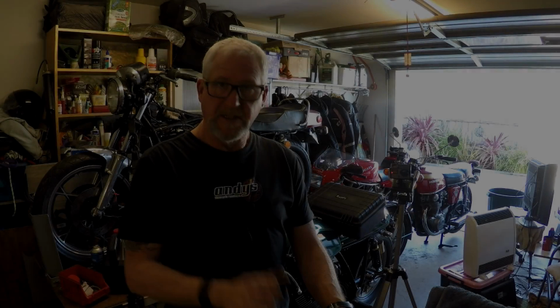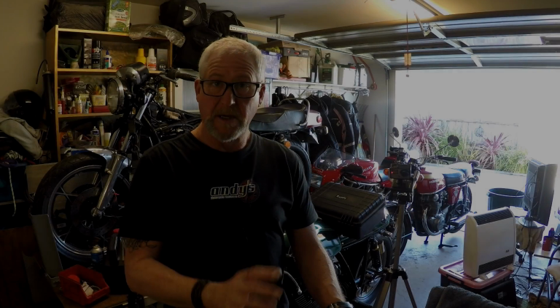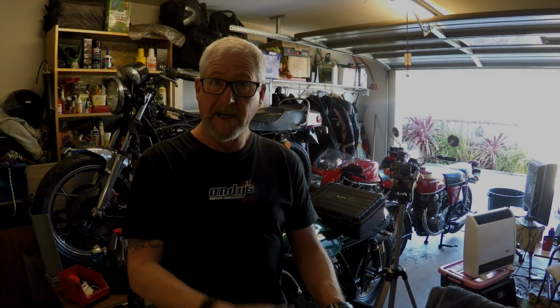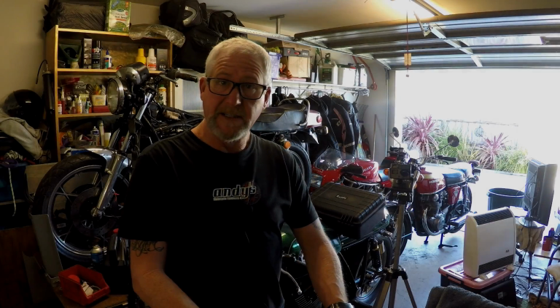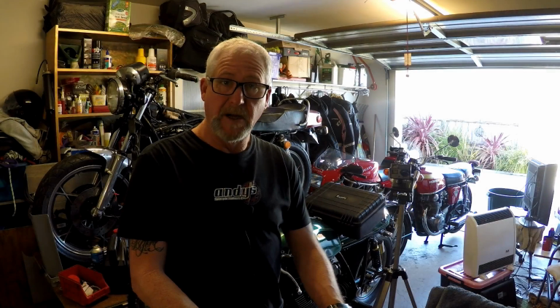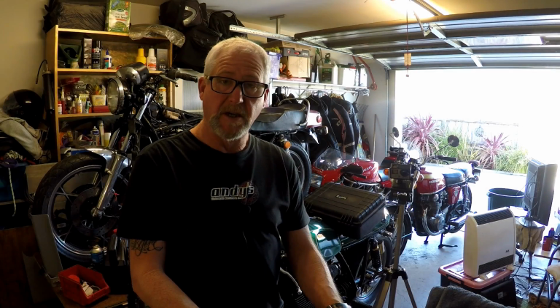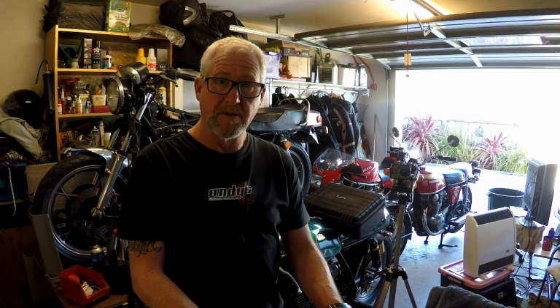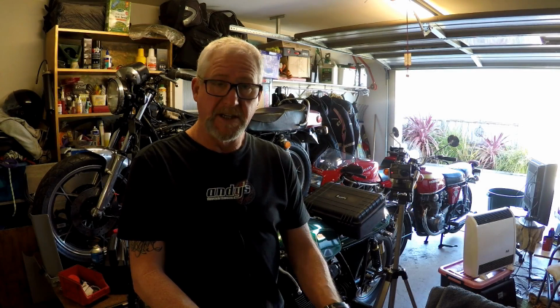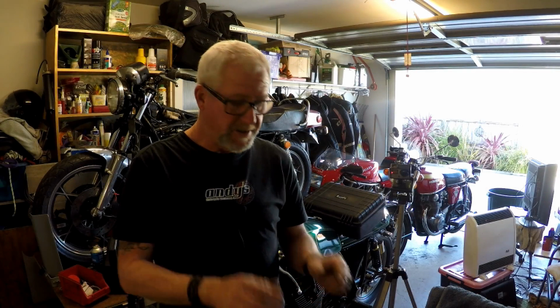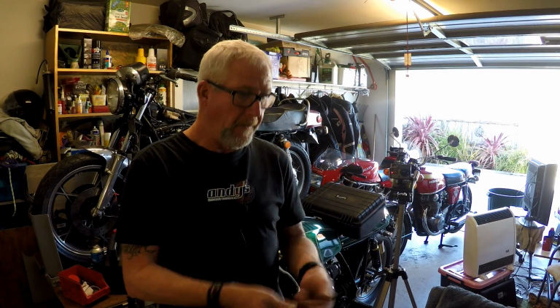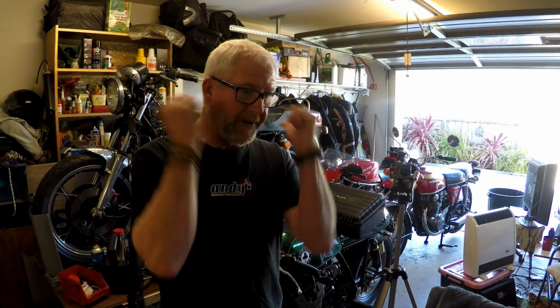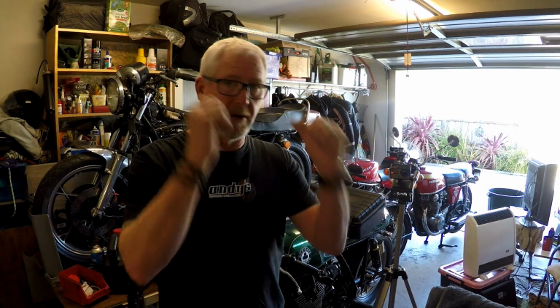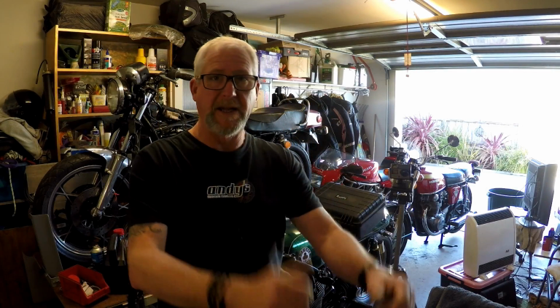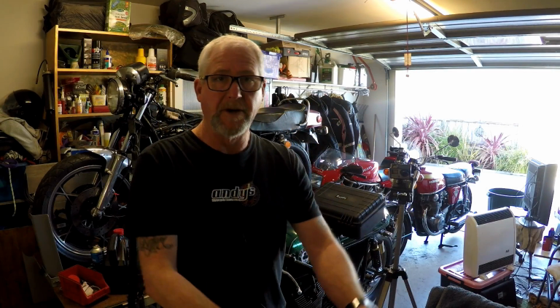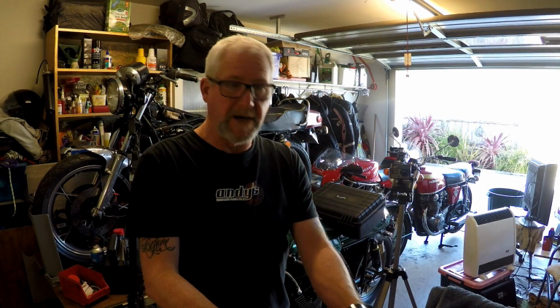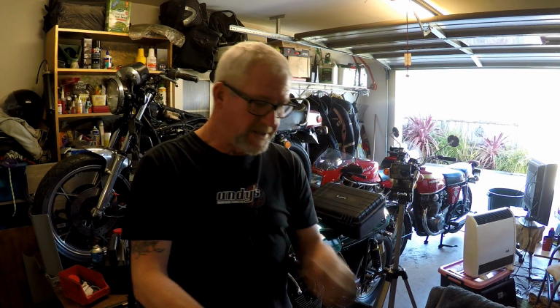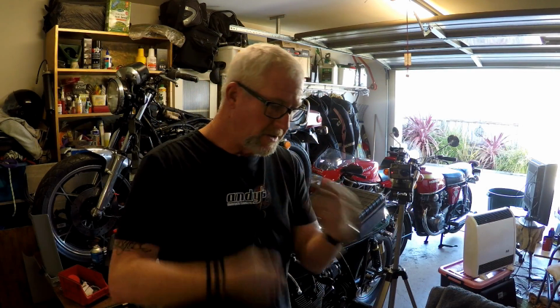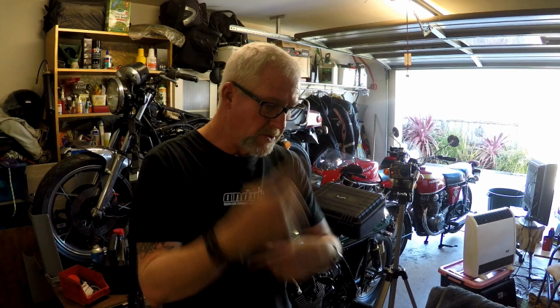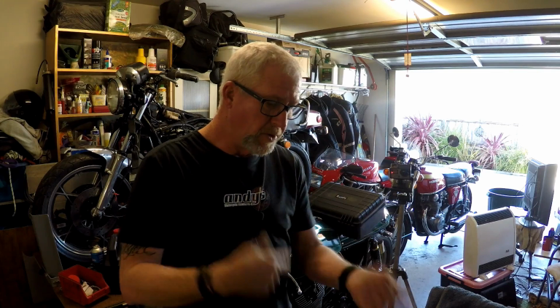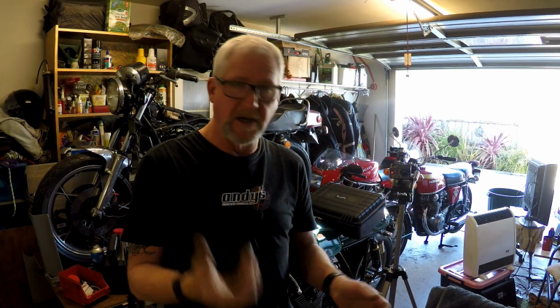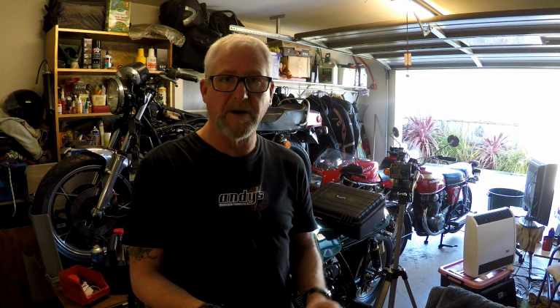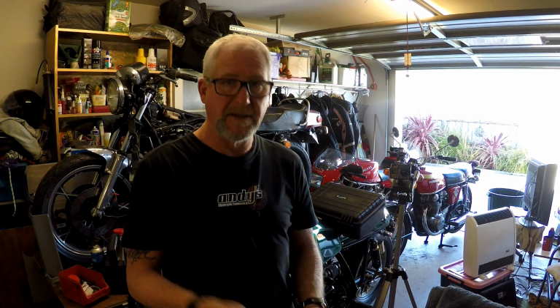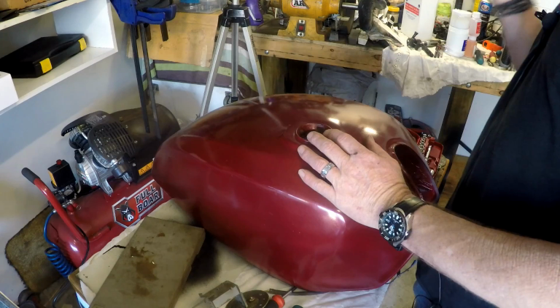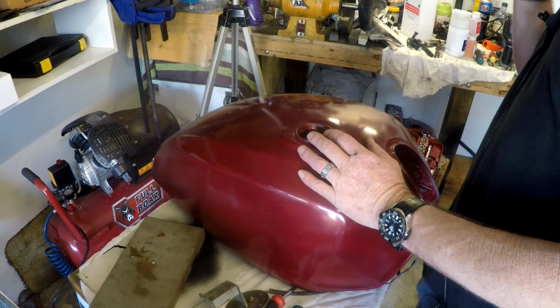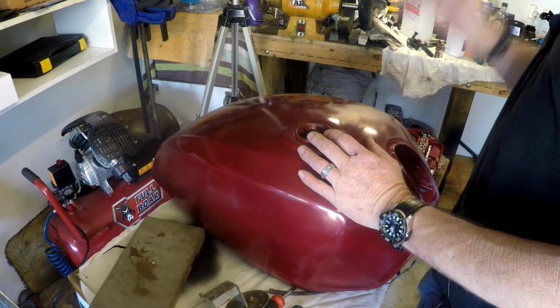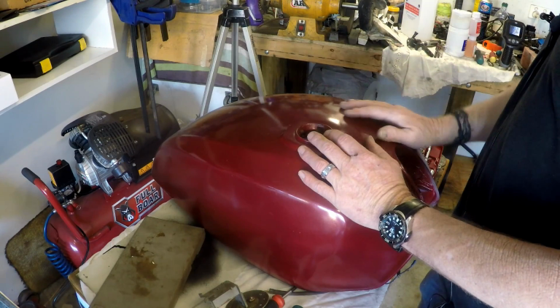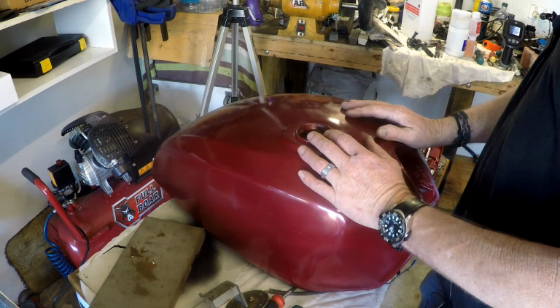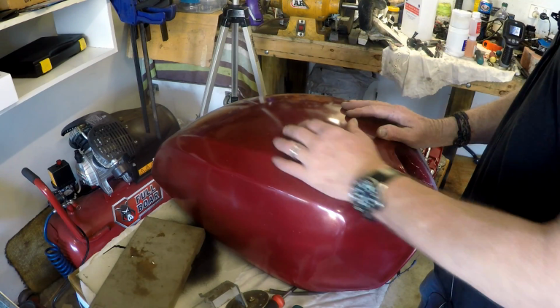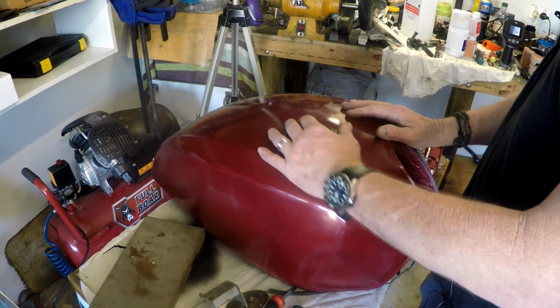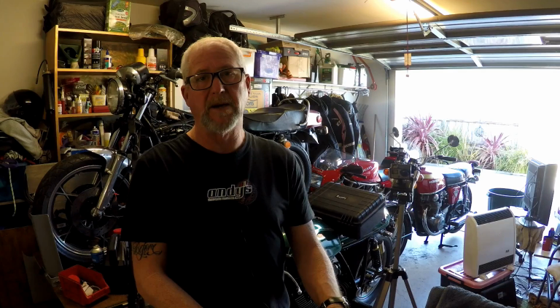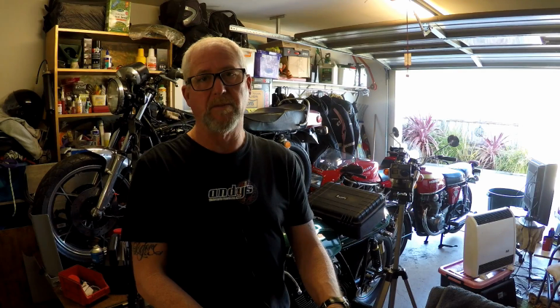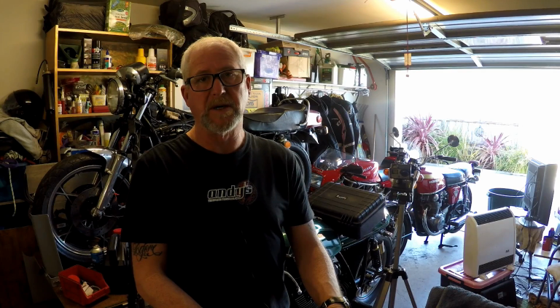This time when I end these motorcycle obsessions, I want to get rid of the rust, put in a liner, and get this tank ready to go back on the bike.